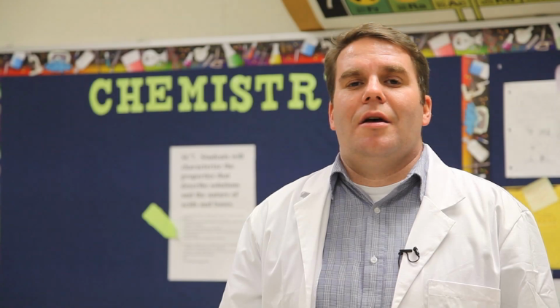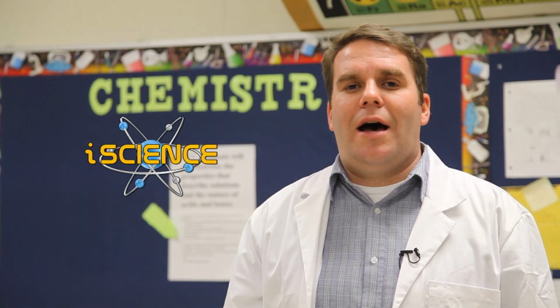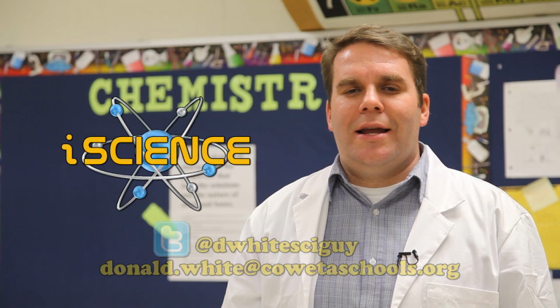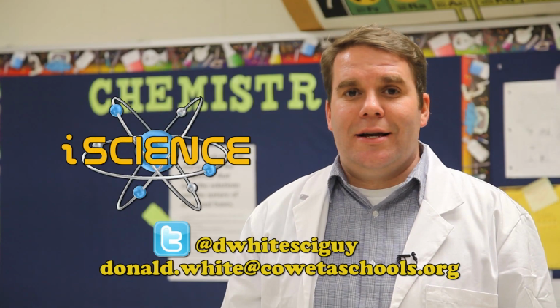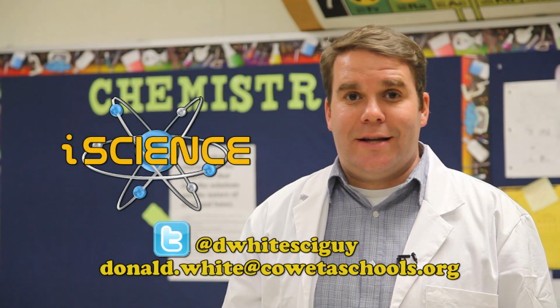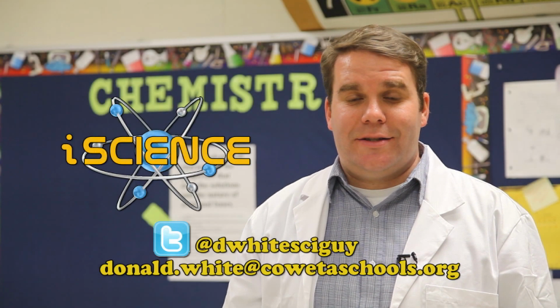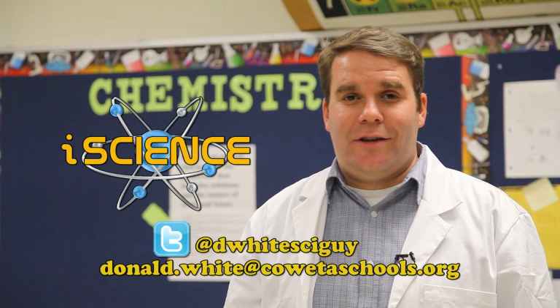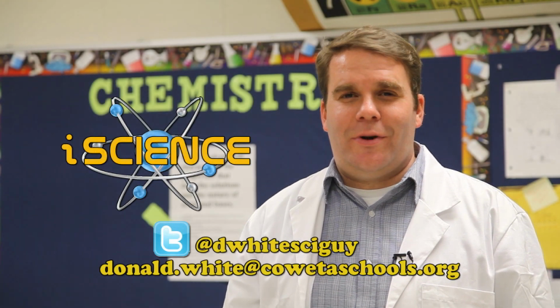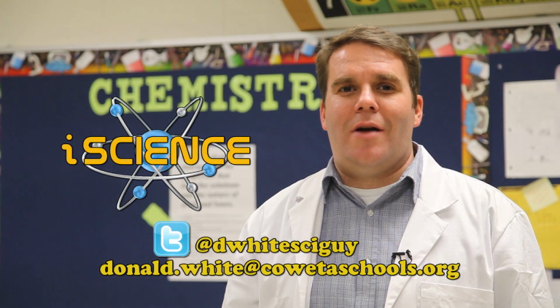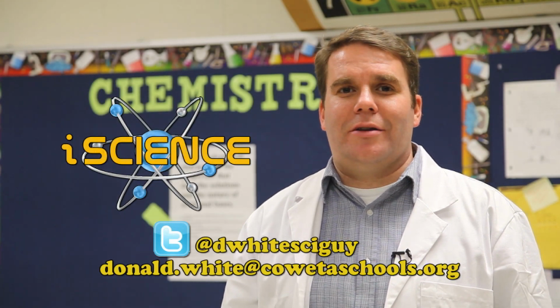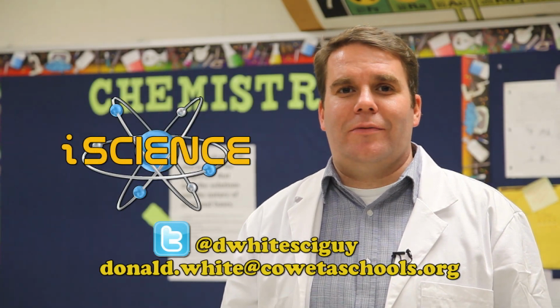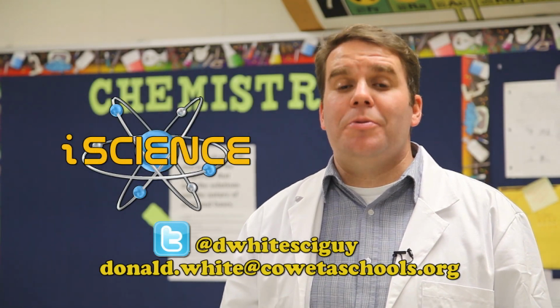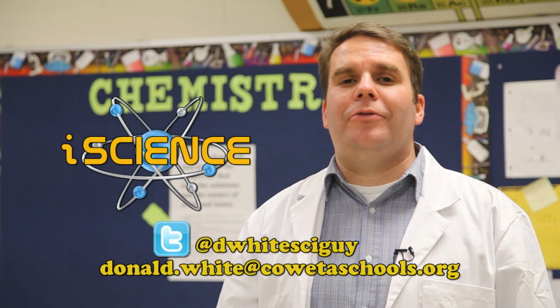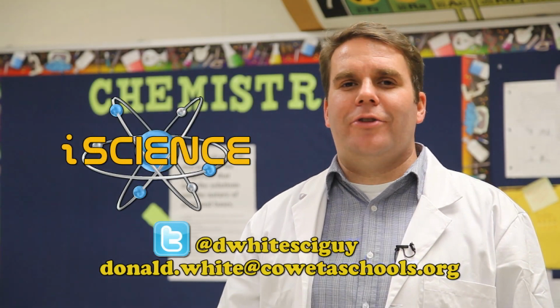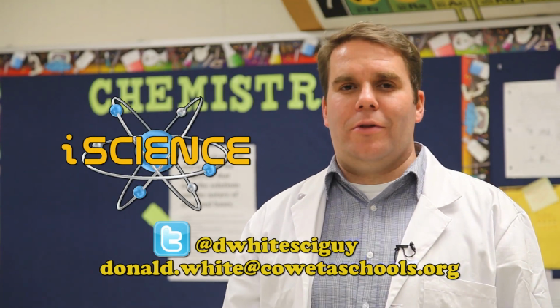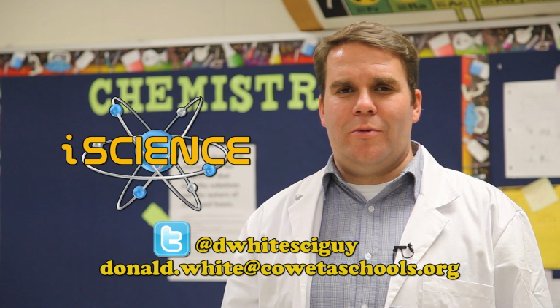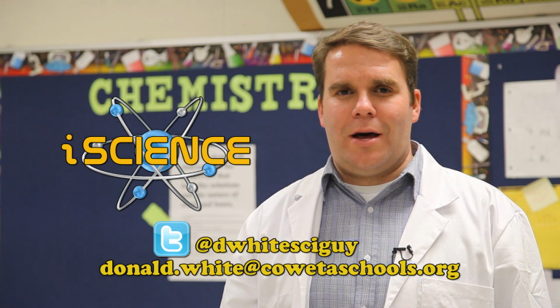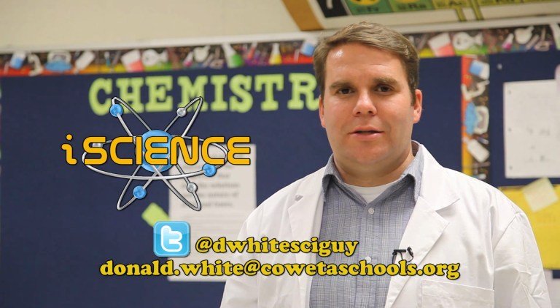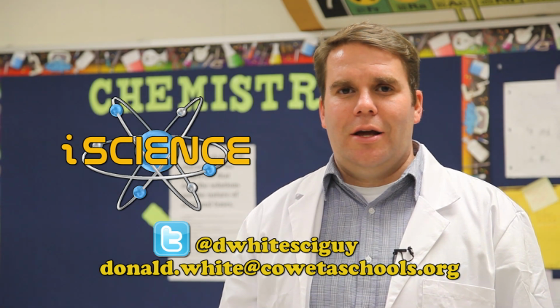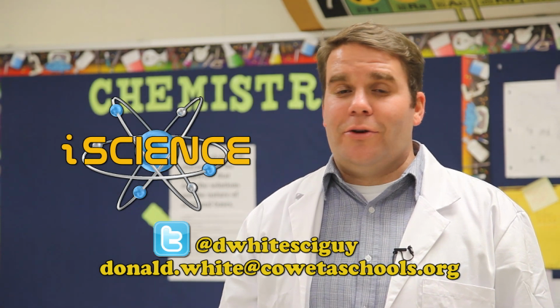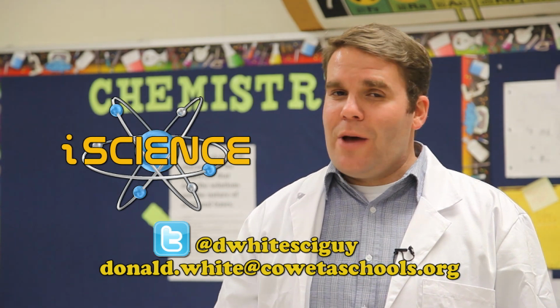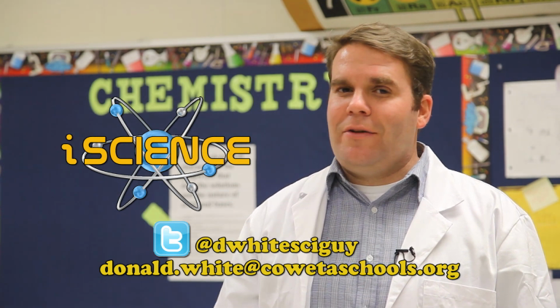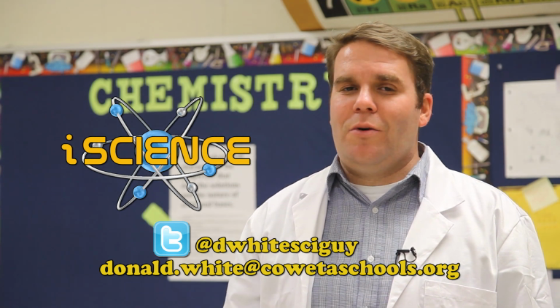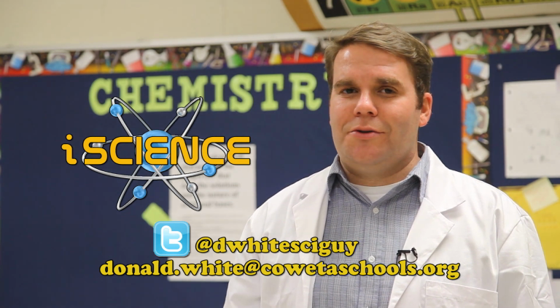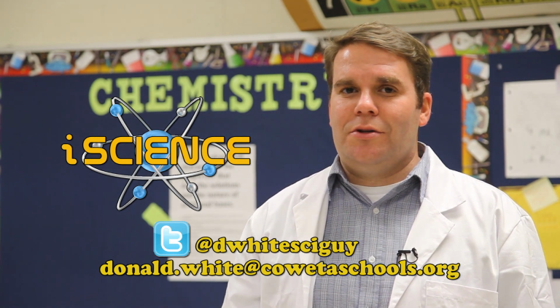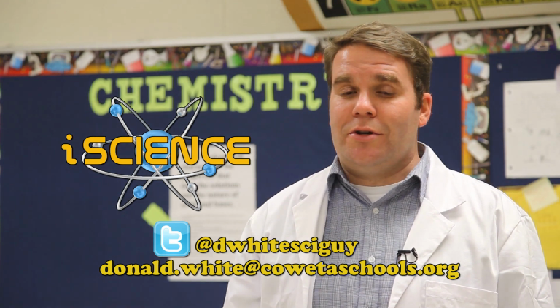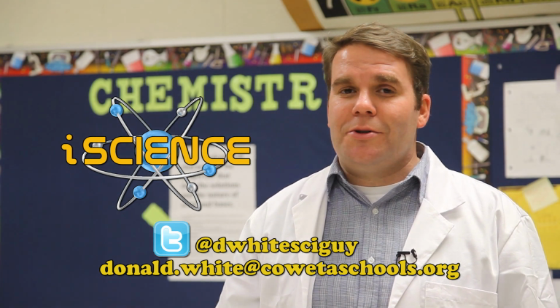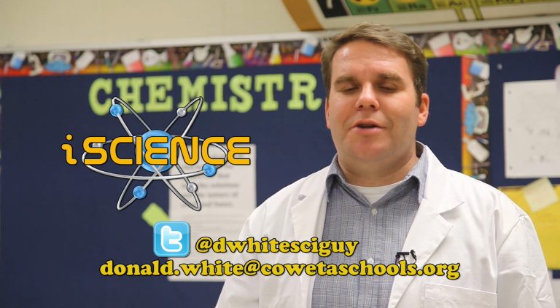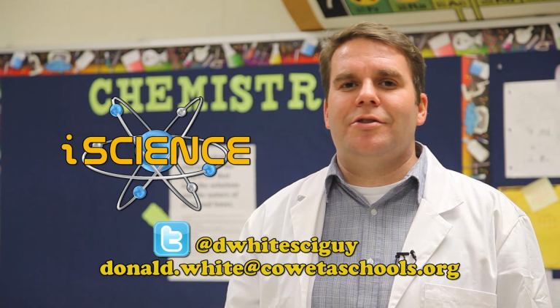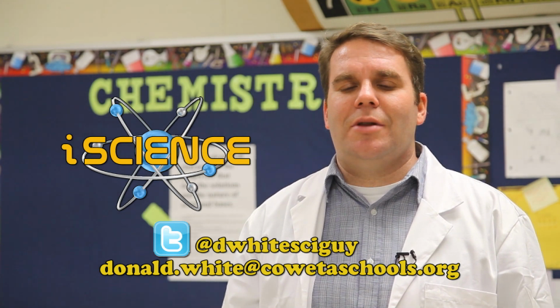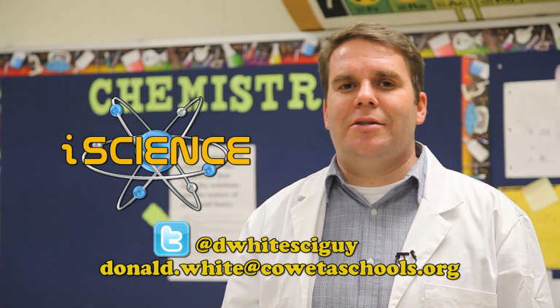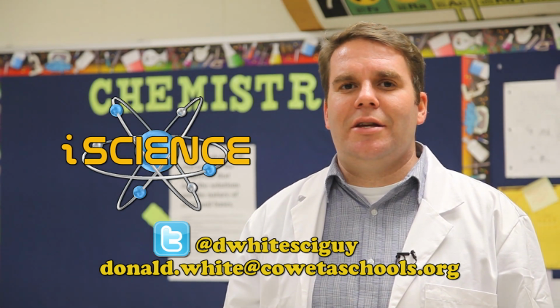The 'i' in iScience stands for interactive. We produce the show with you in mind. So if you have any questions or demonstrations that you'd like to see, please send me an email and I'll get them on the air for you.